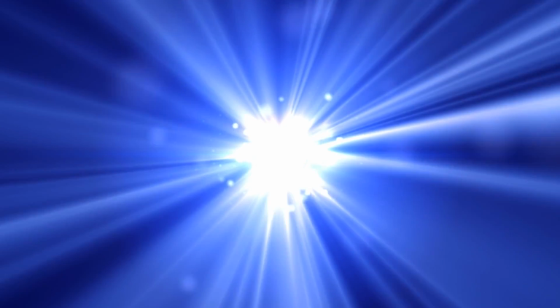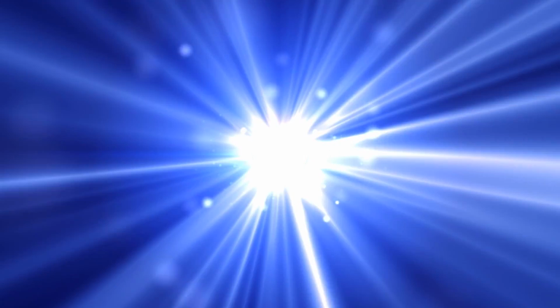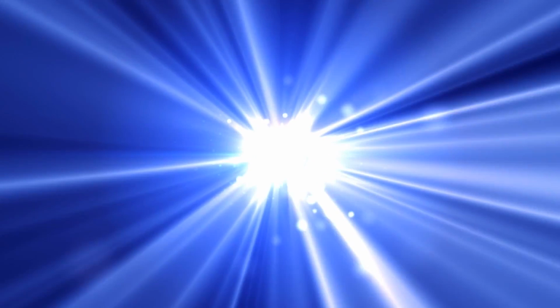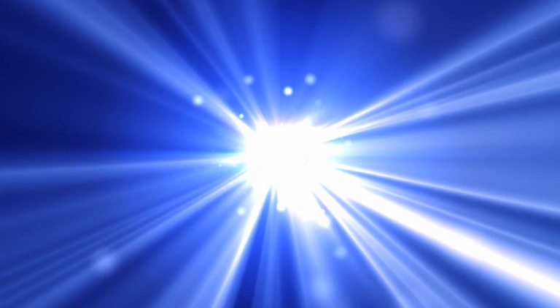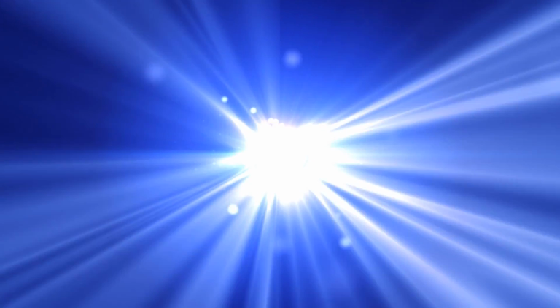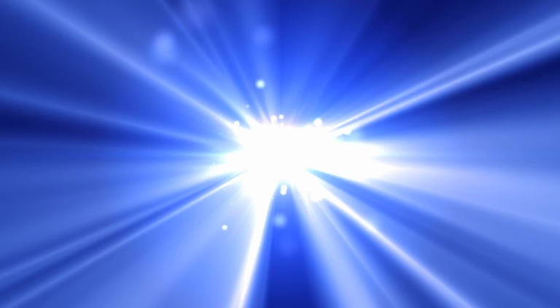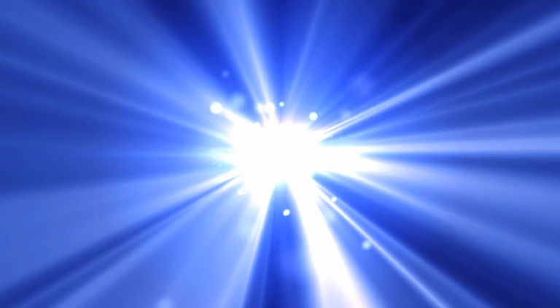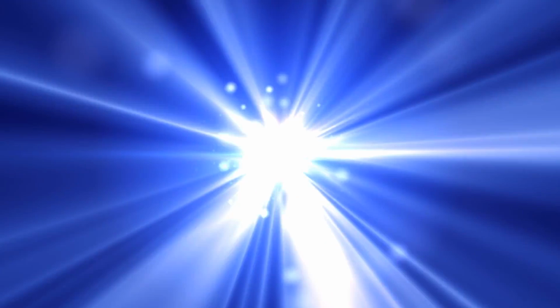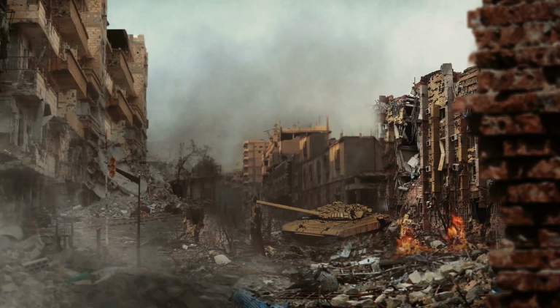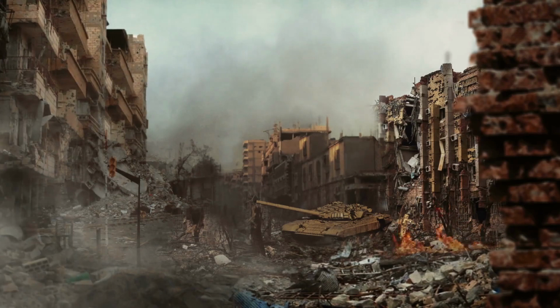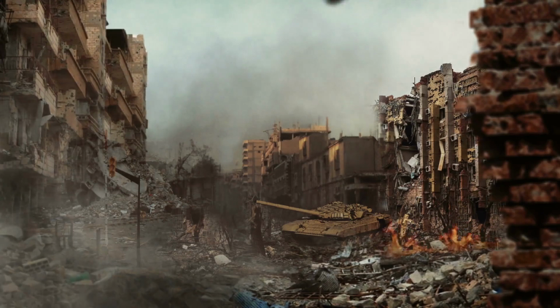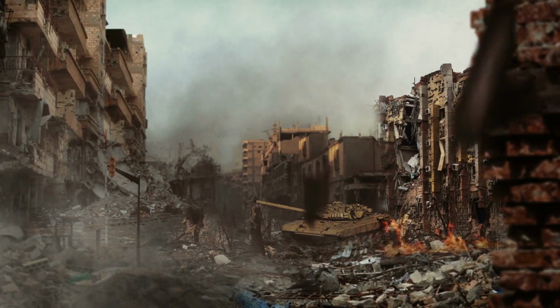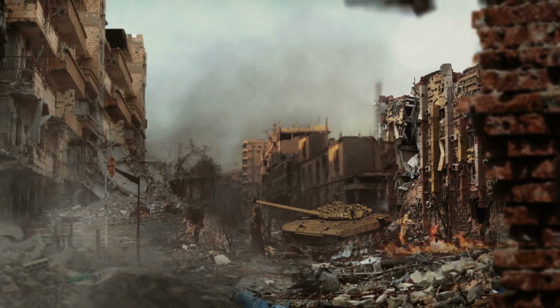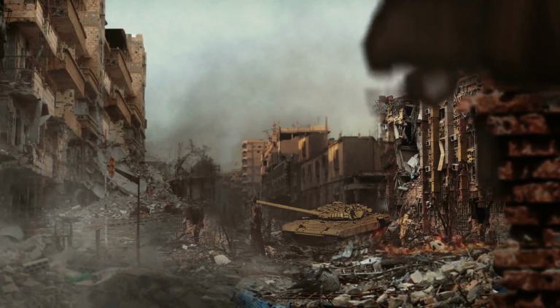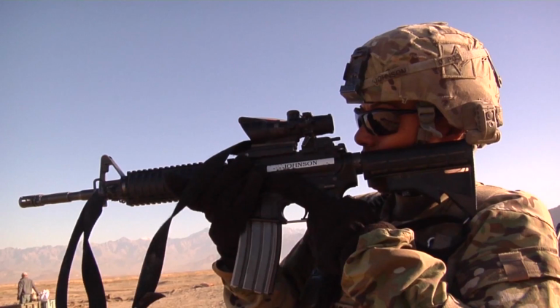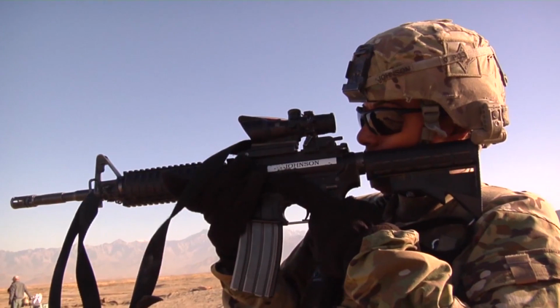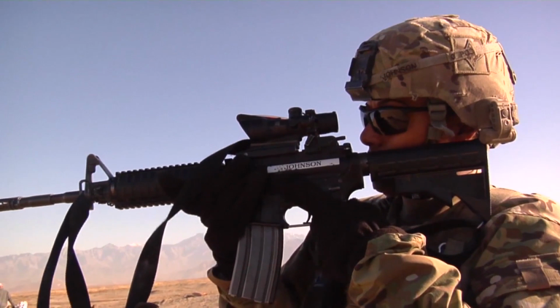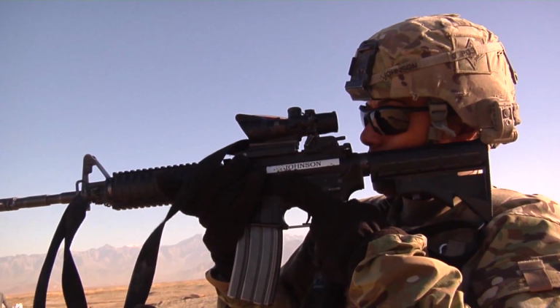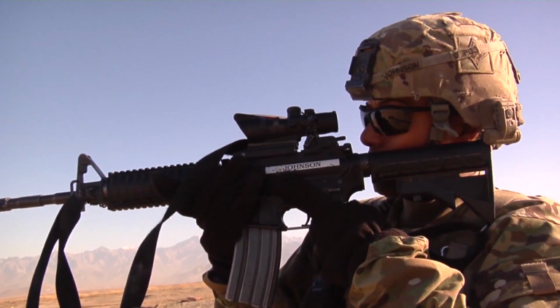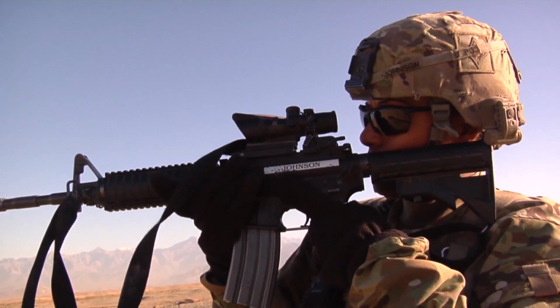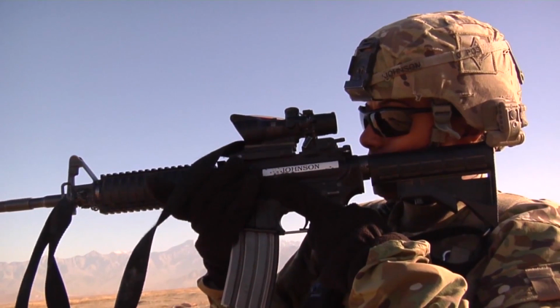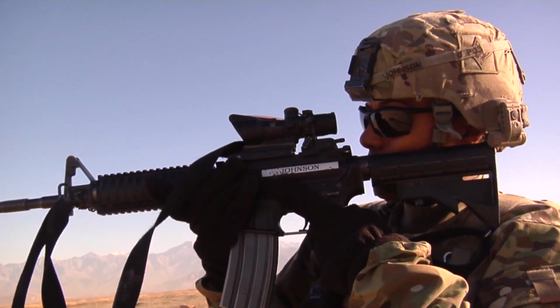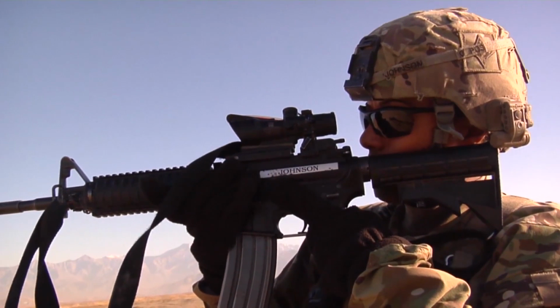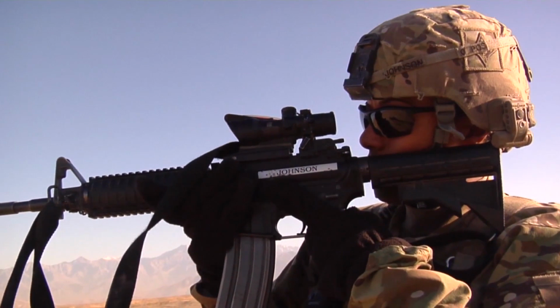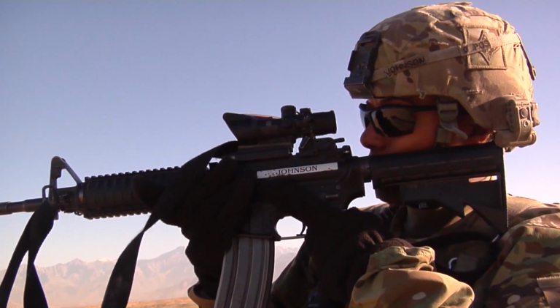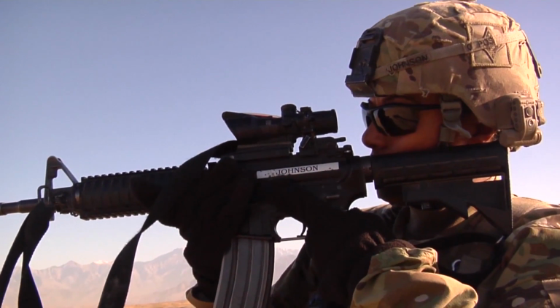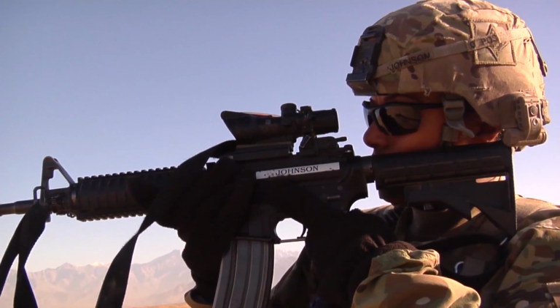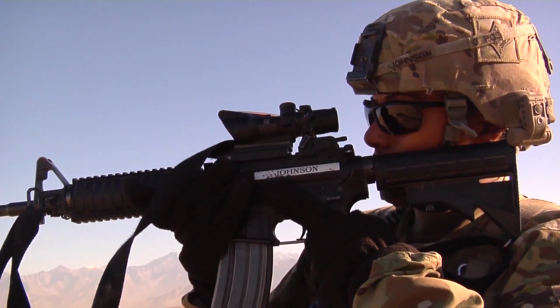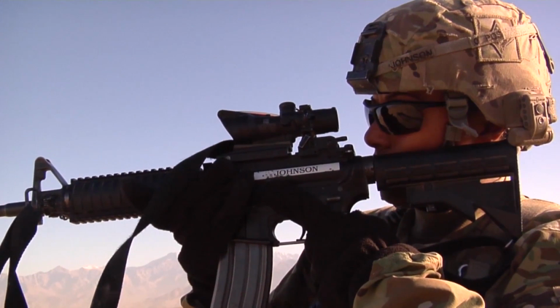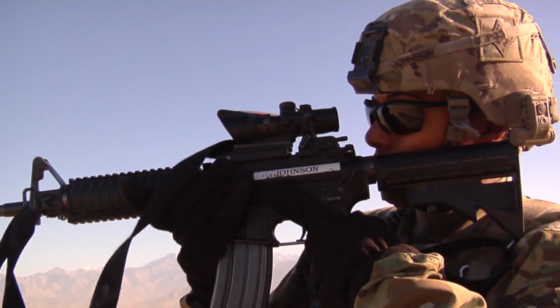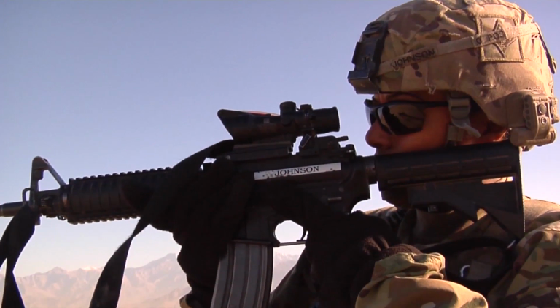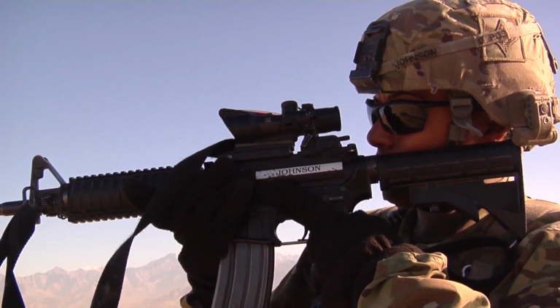From a tractor beam to a zombie gun, here are 10 Sci-Fi Weapons That Actually Exist.